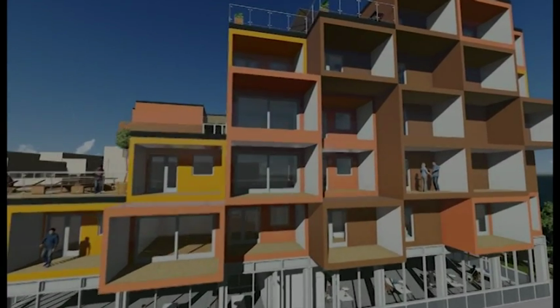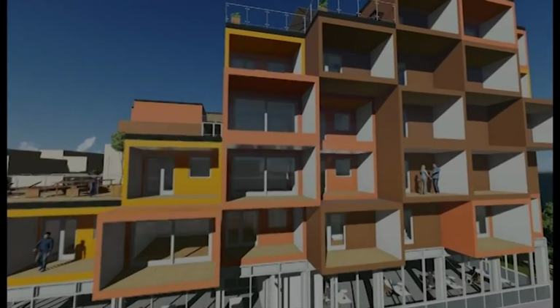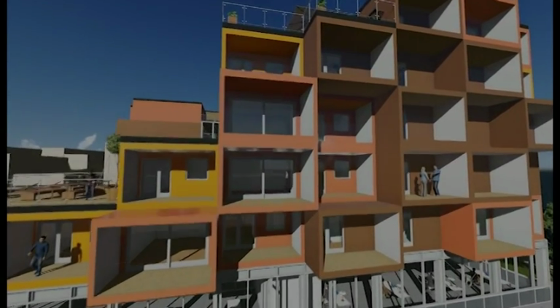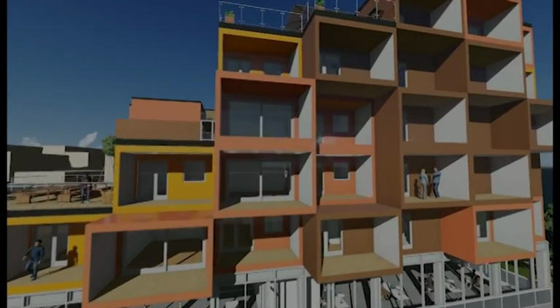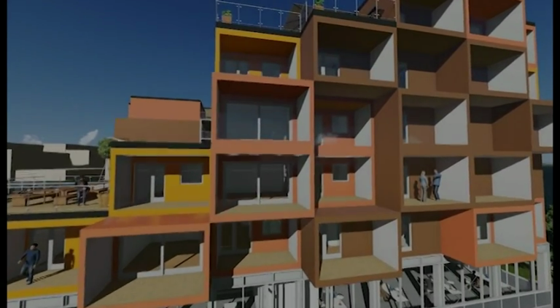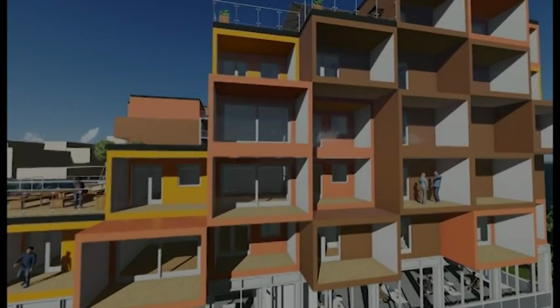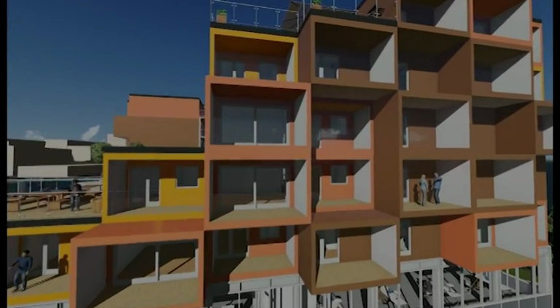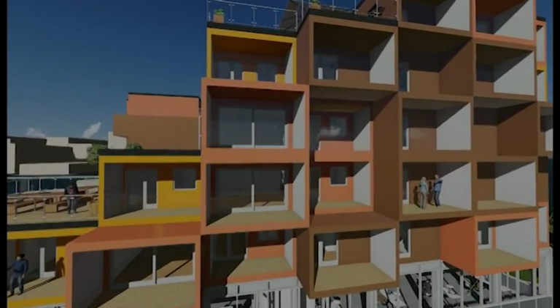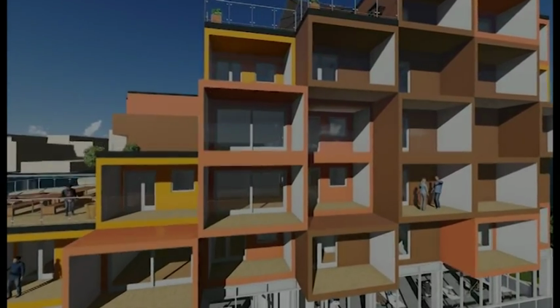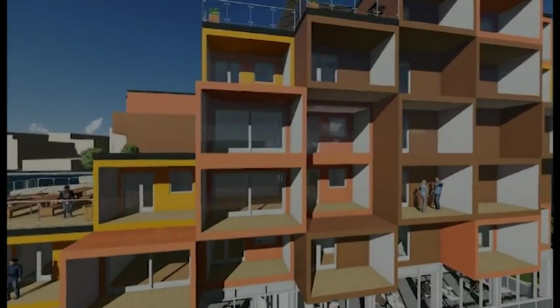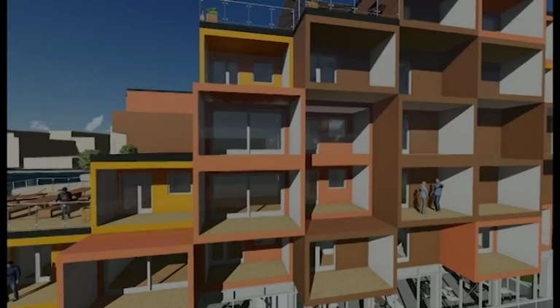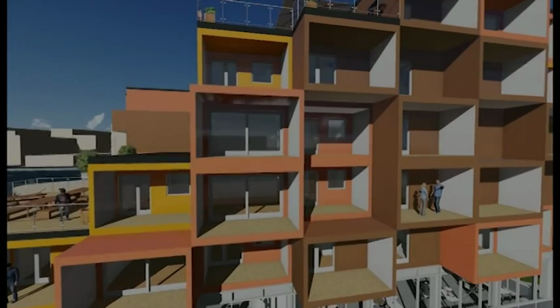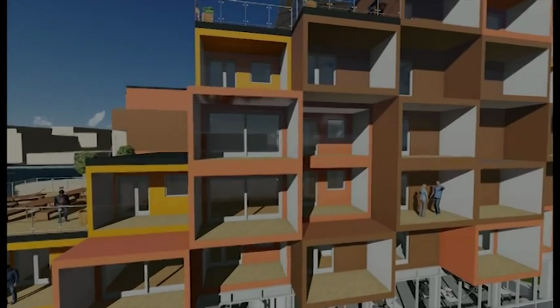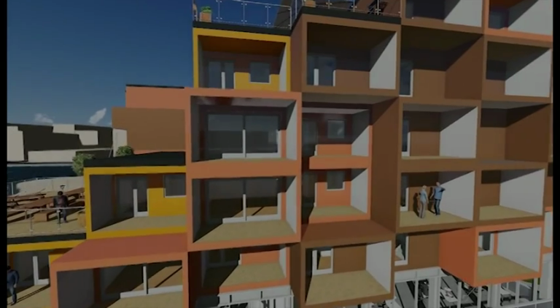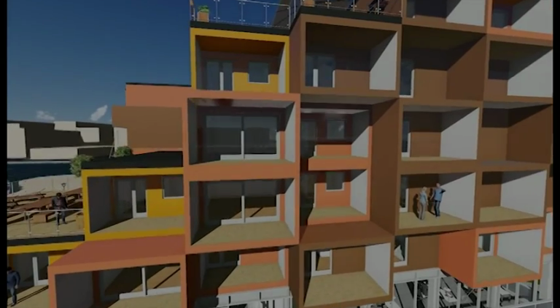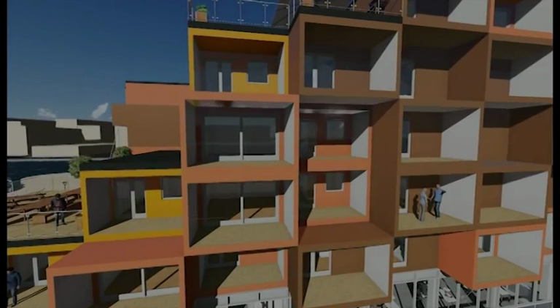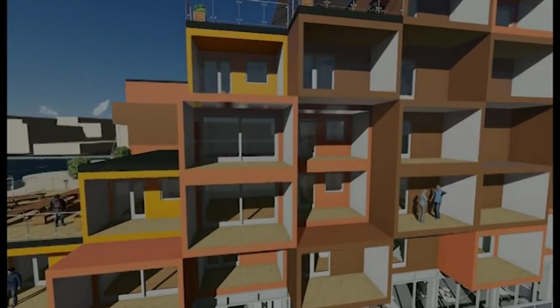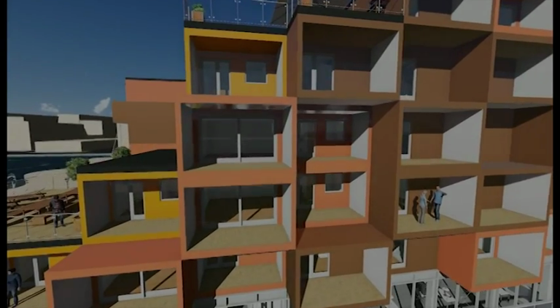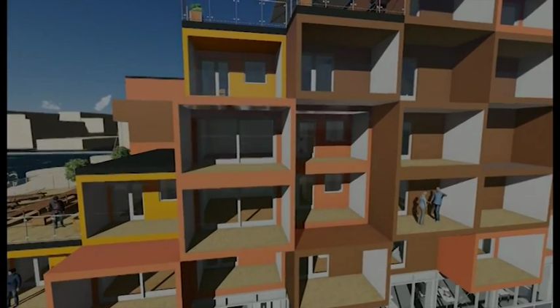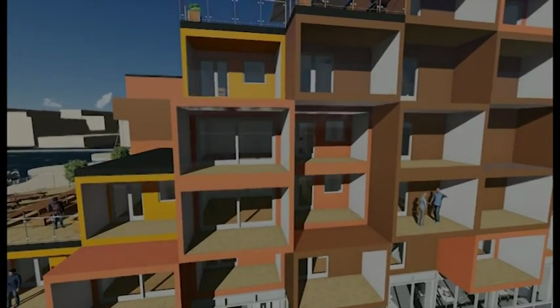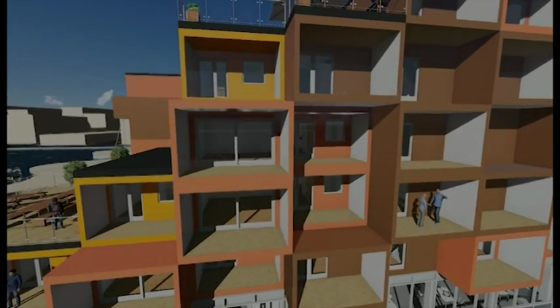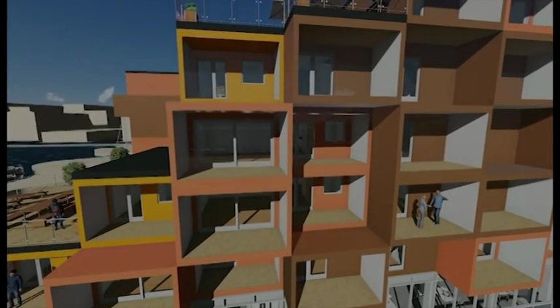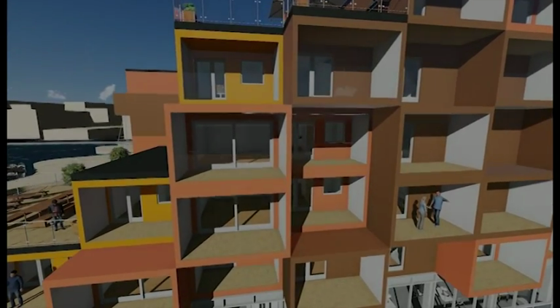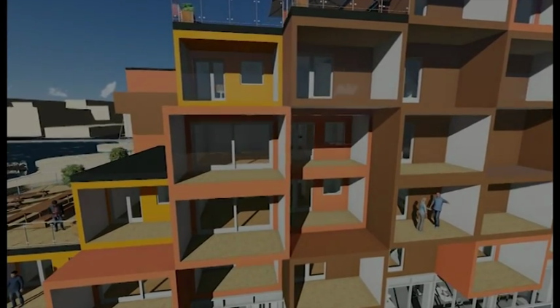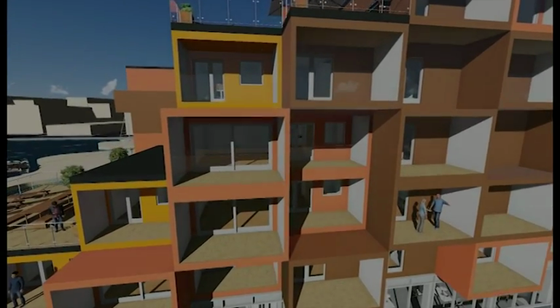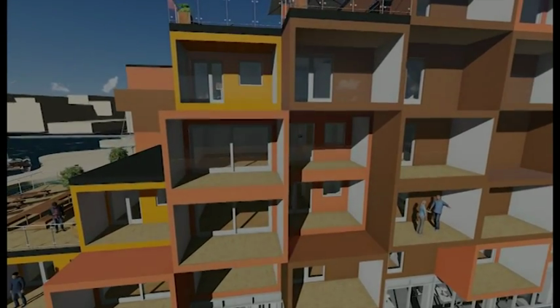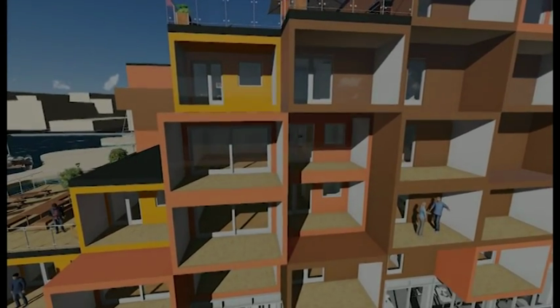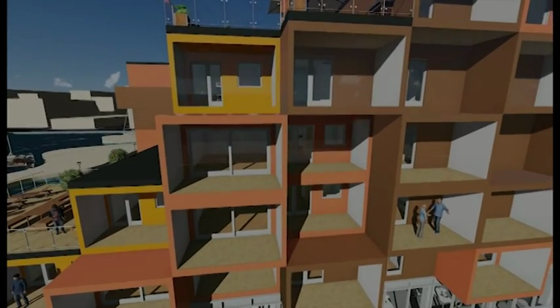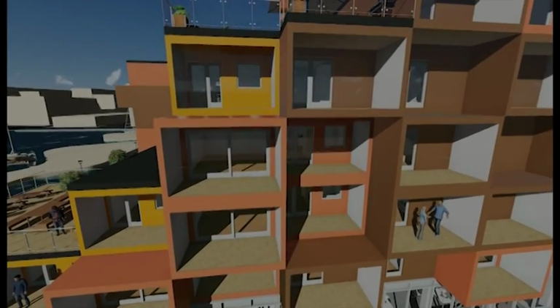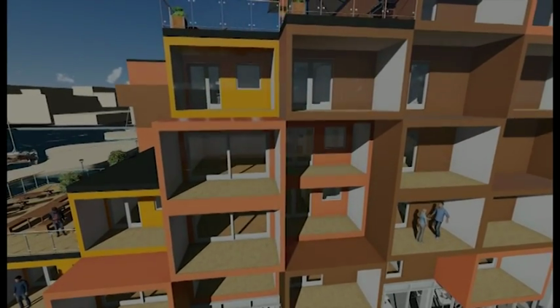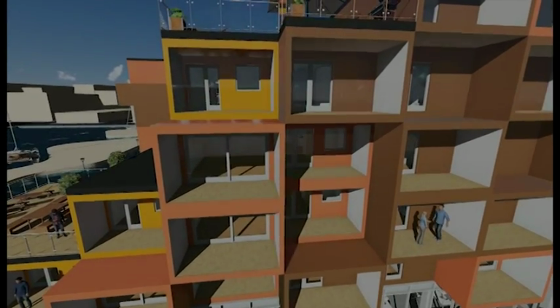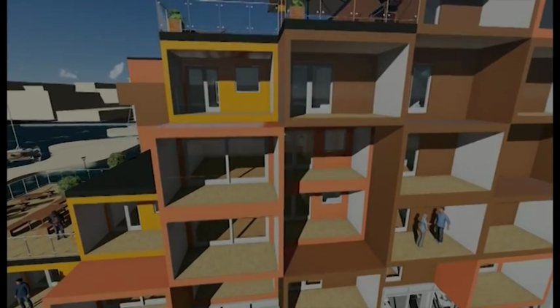The difference in the facades also functions as an integrated sunshade in the summer, preventing overheating in the area.